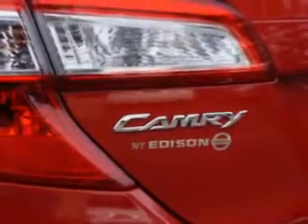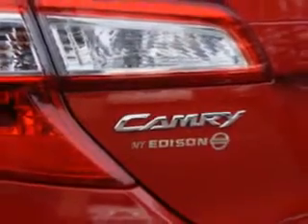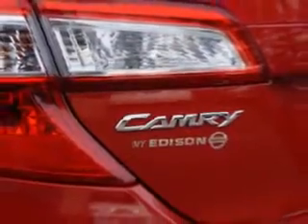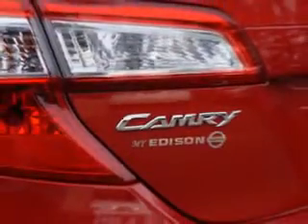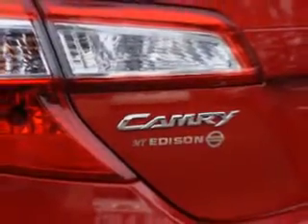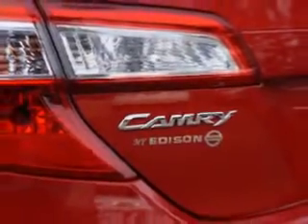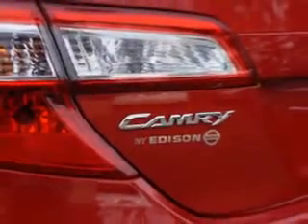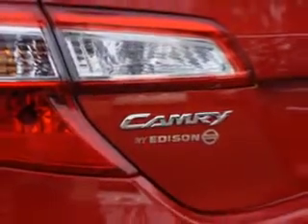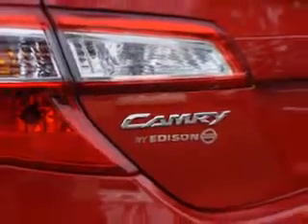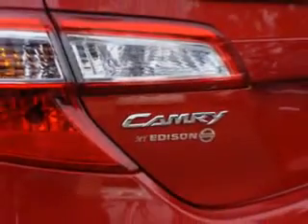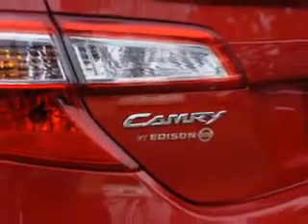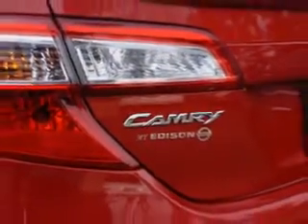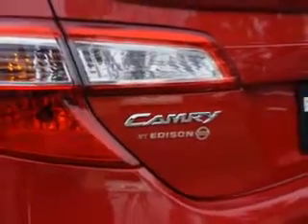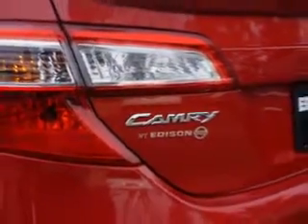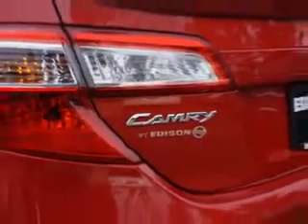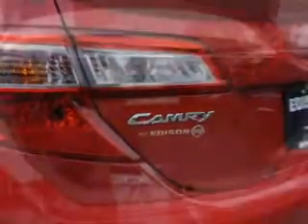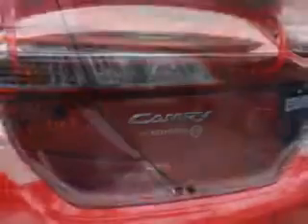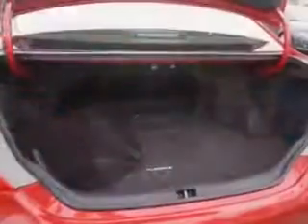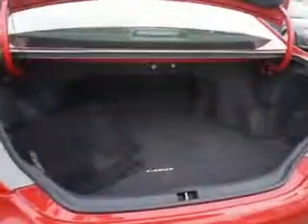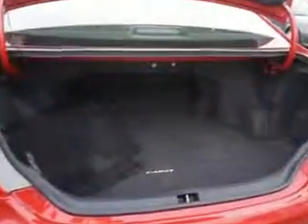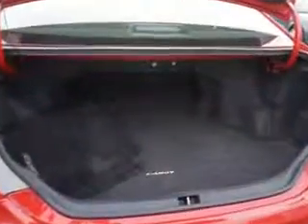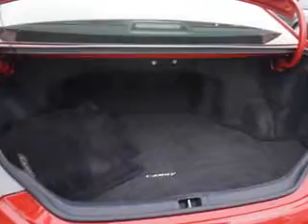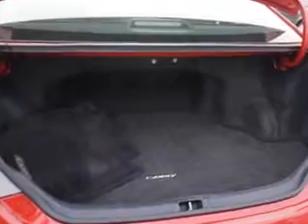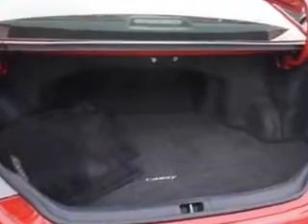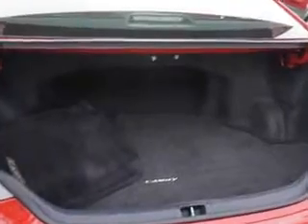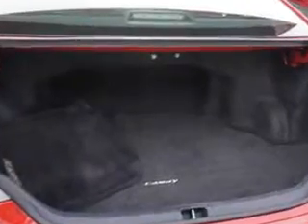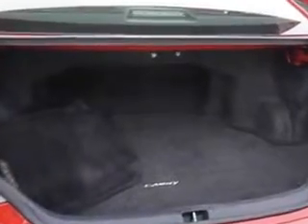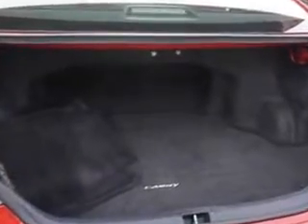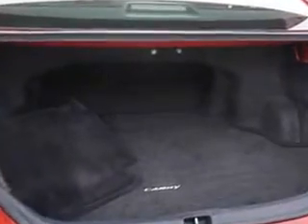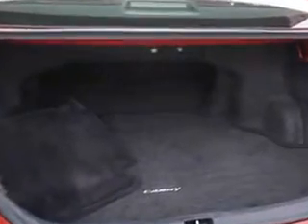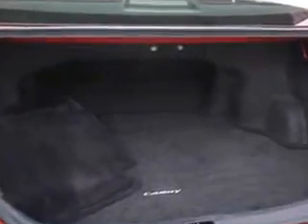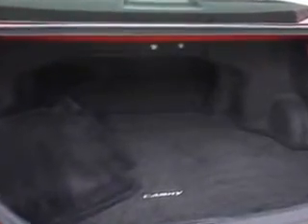Enjoy the drive and have peace of mind in this 2012 Toyota Camry. See us at Edison Nissan today.